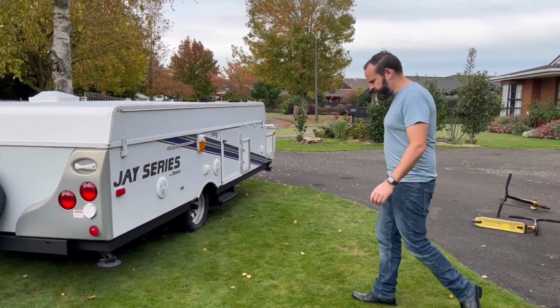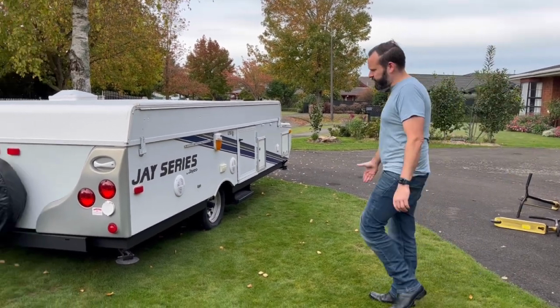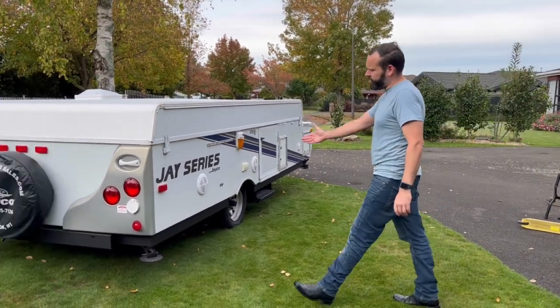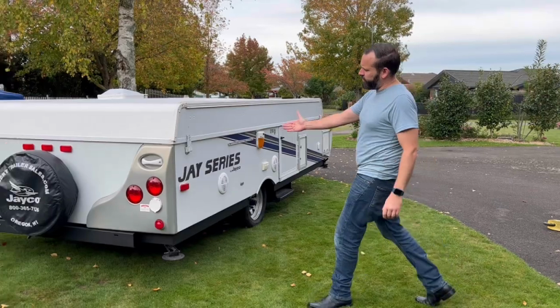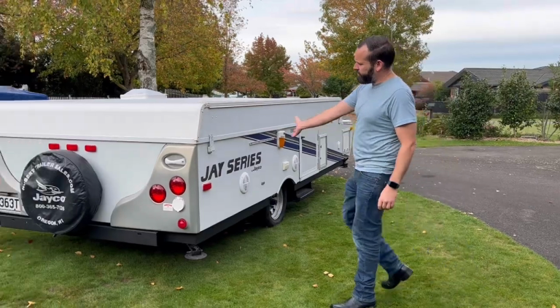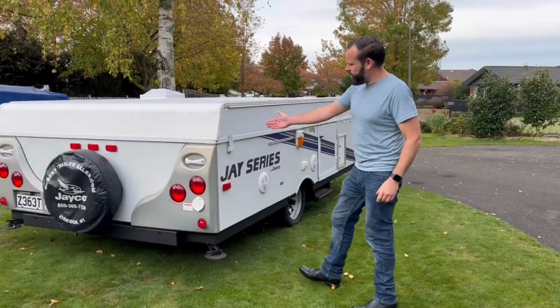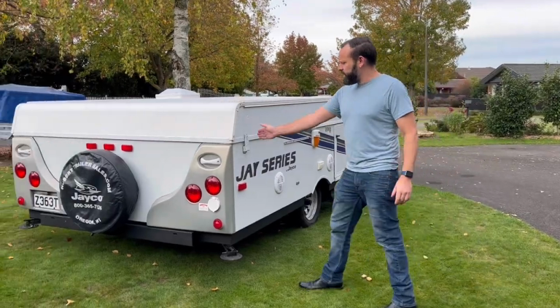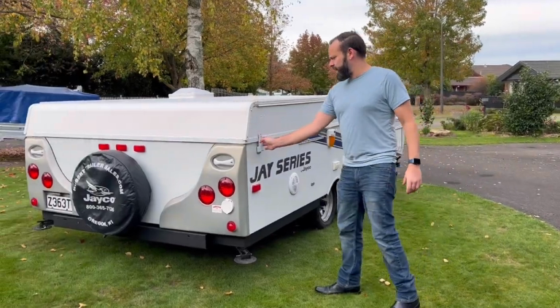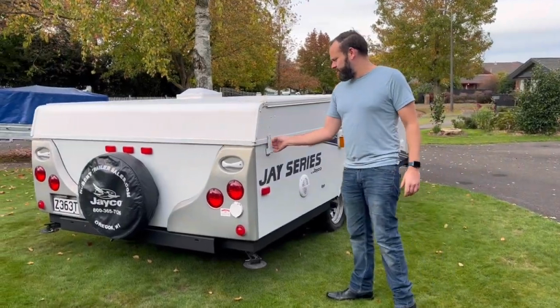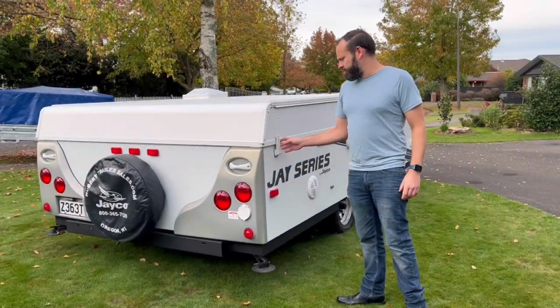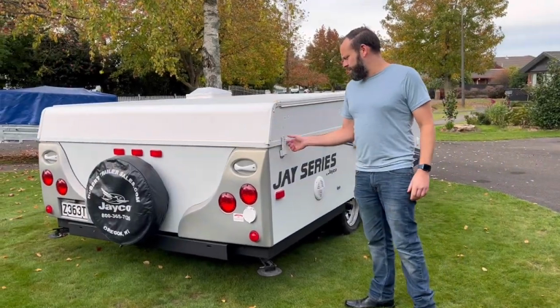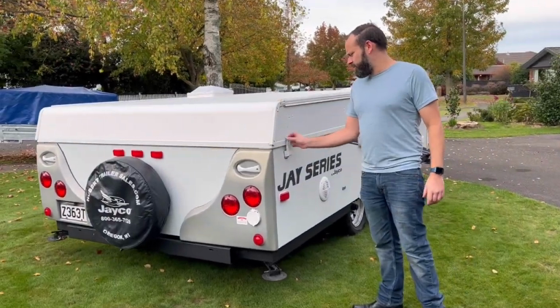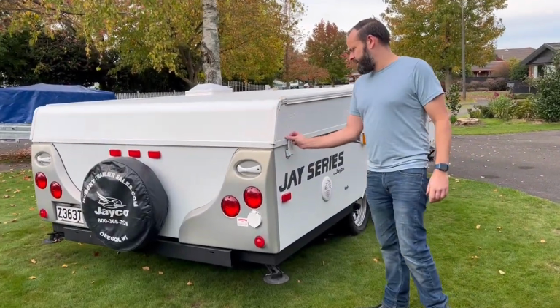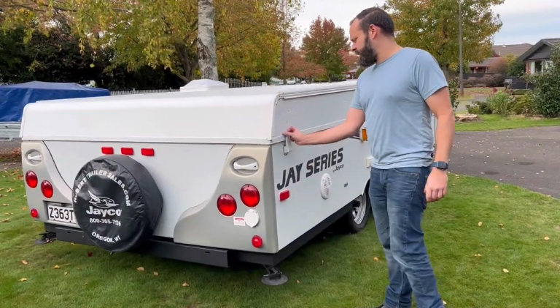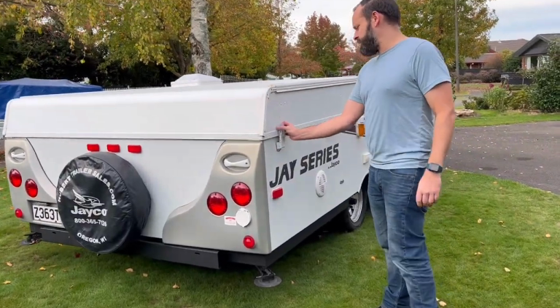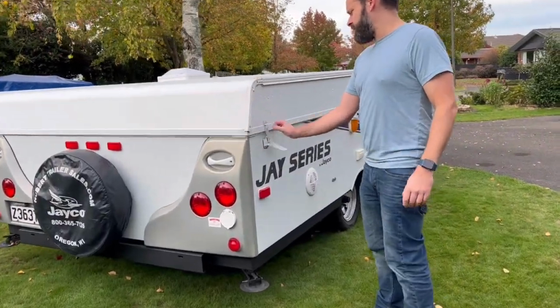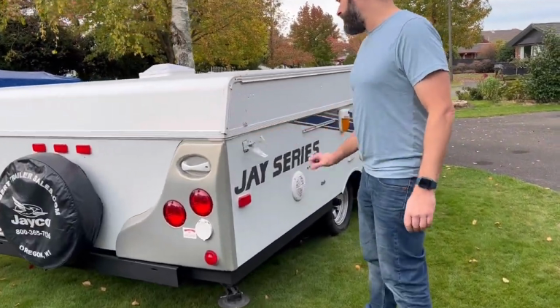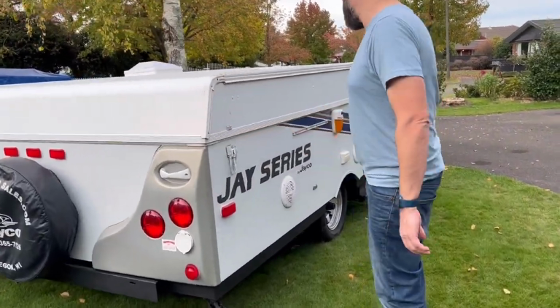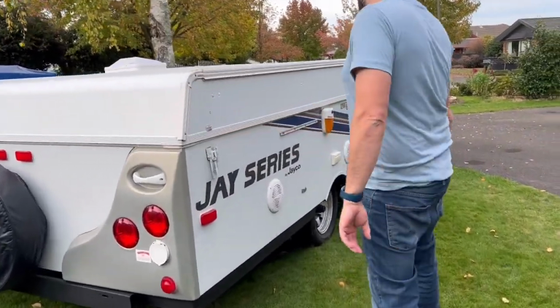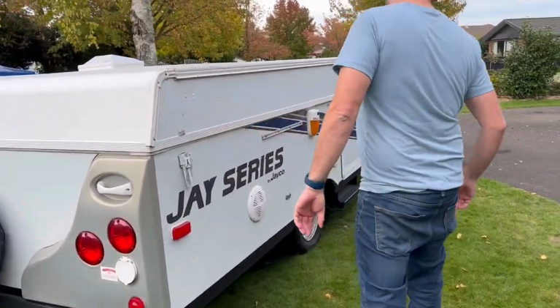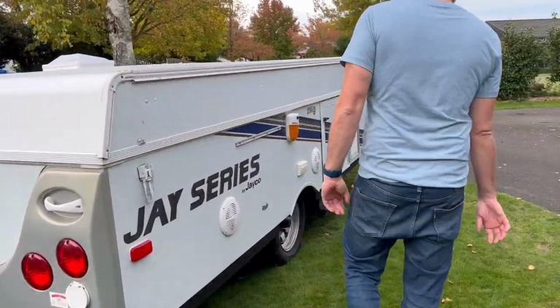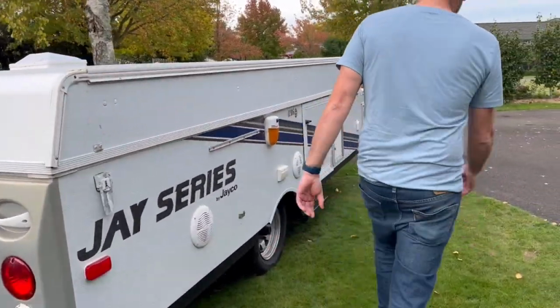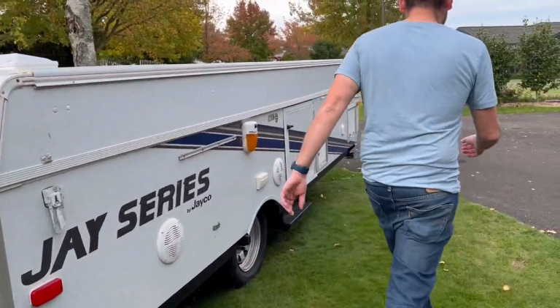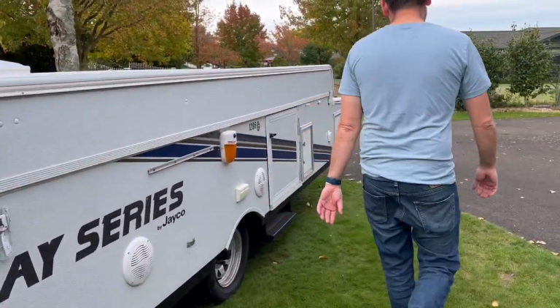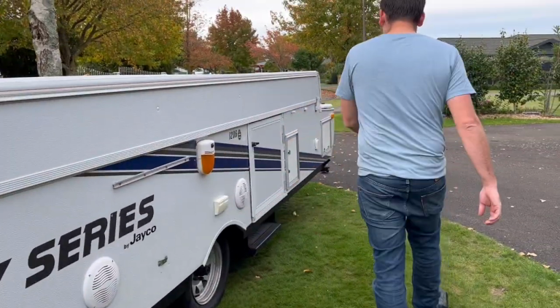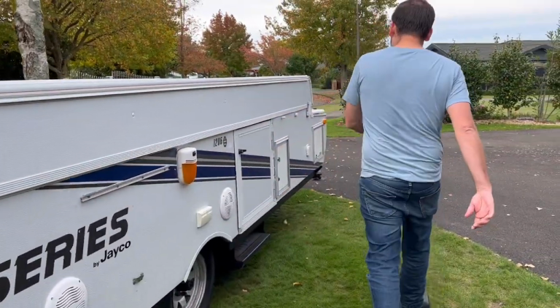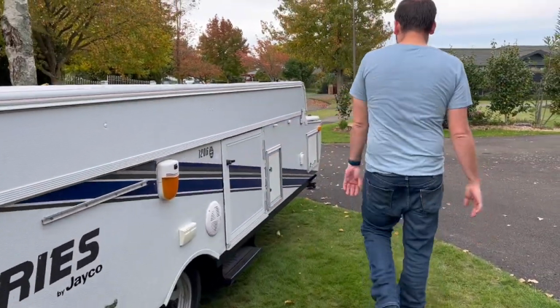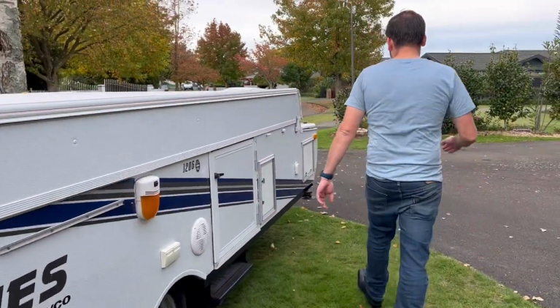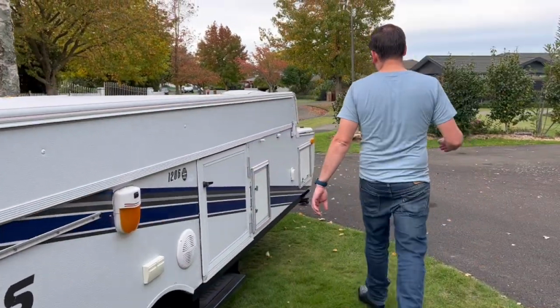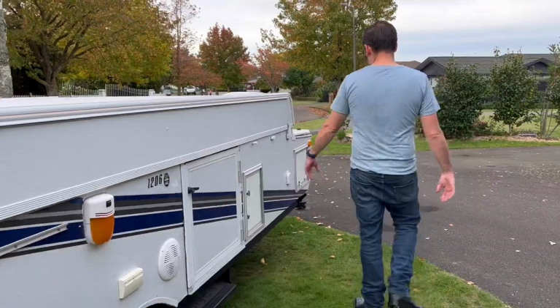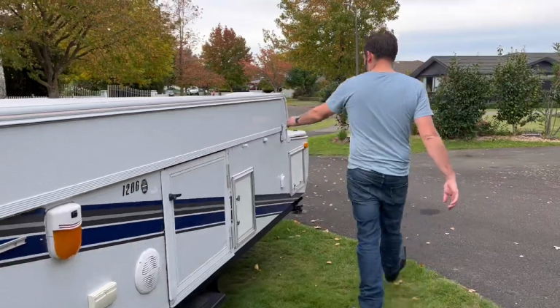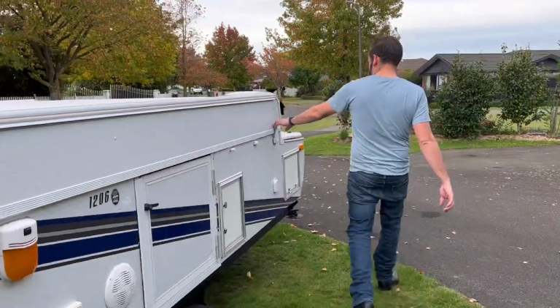First things first: the latches around the side of the caravan — simply pop them open. Just work your way around the van.